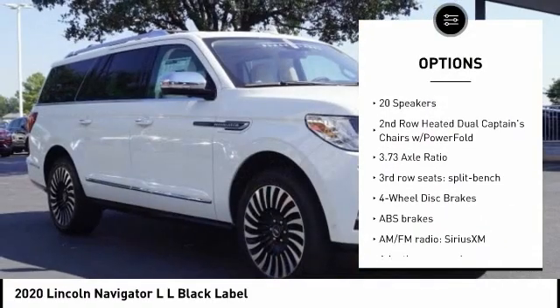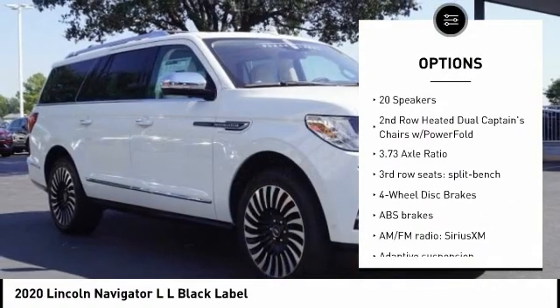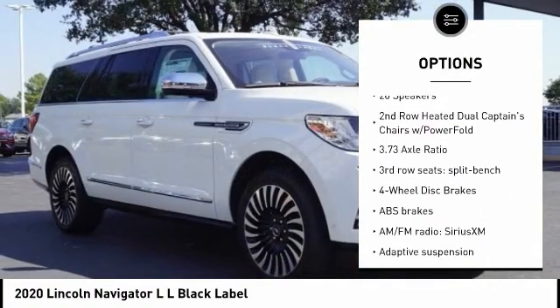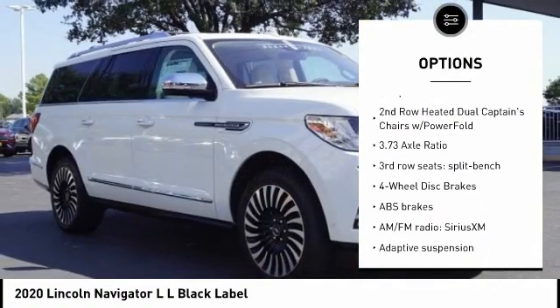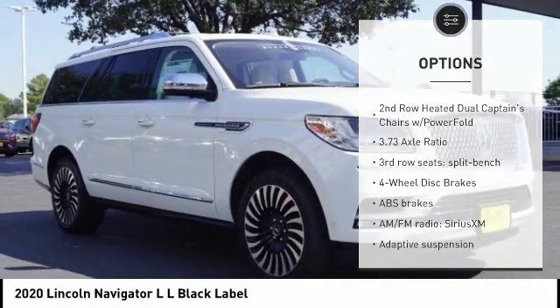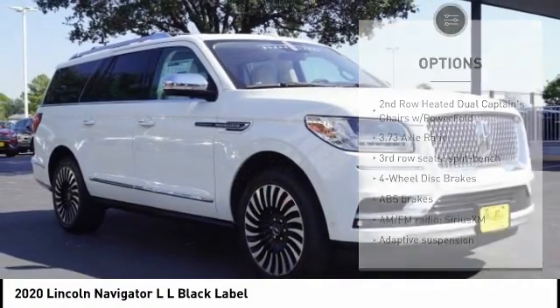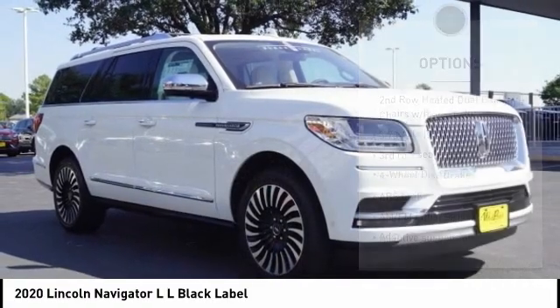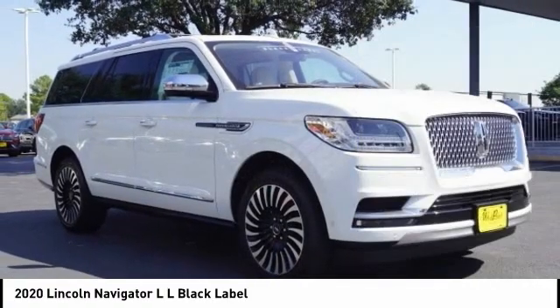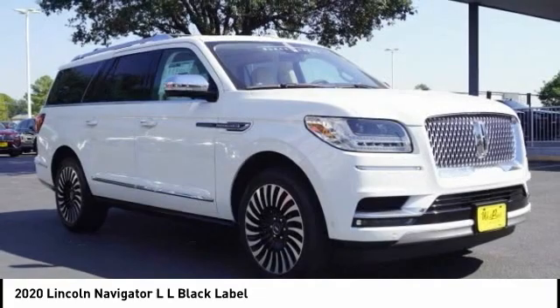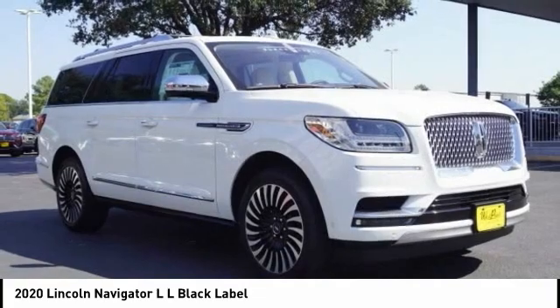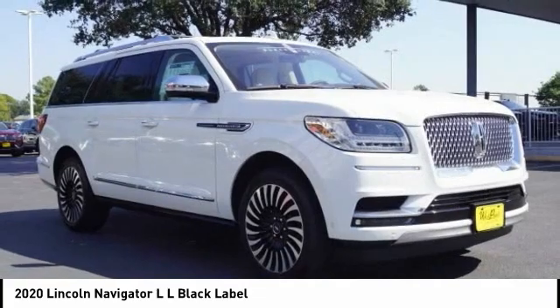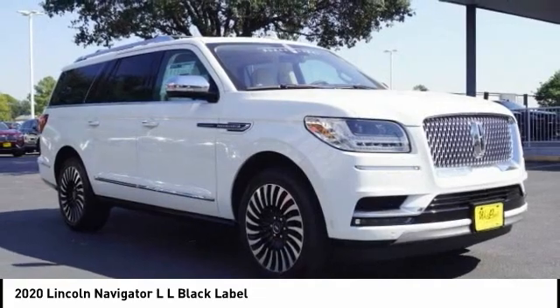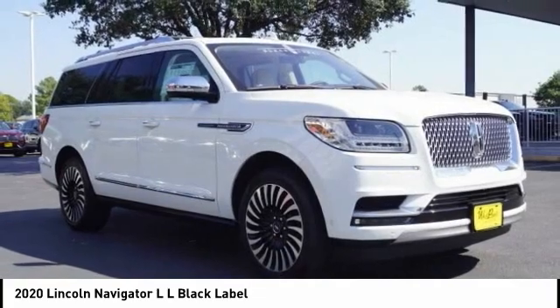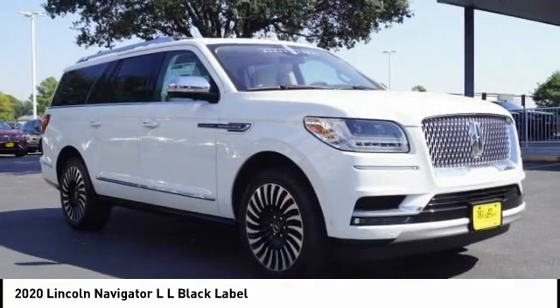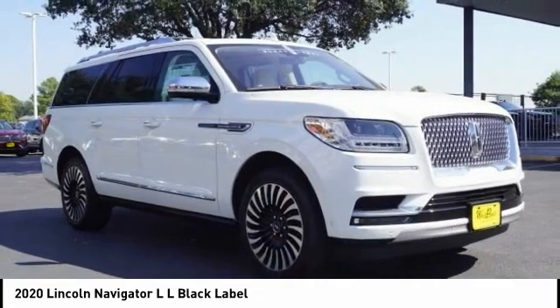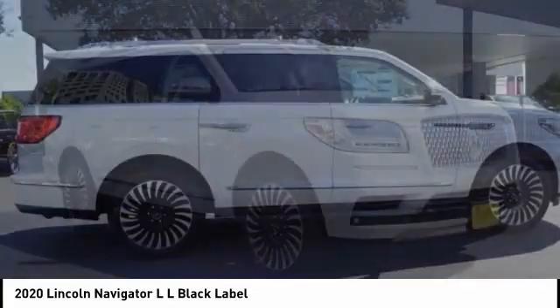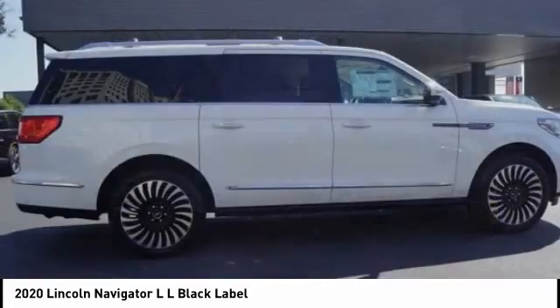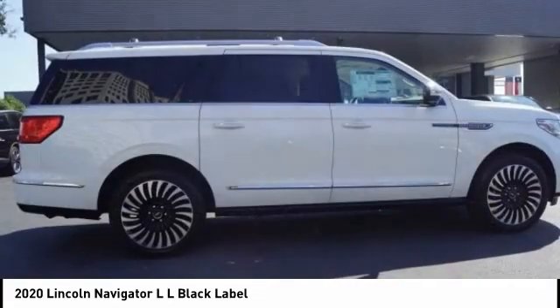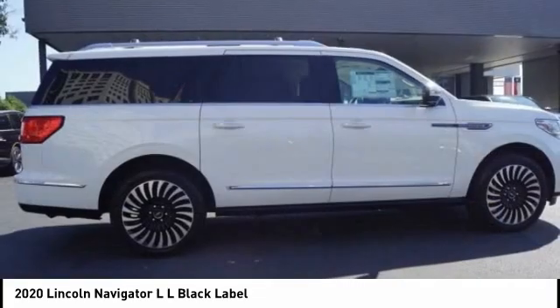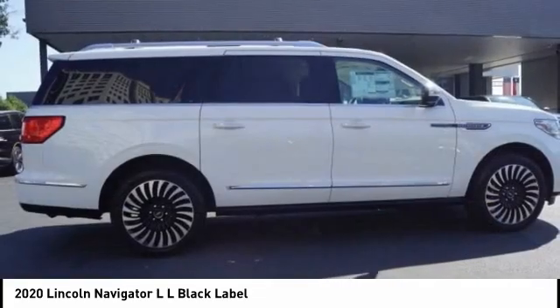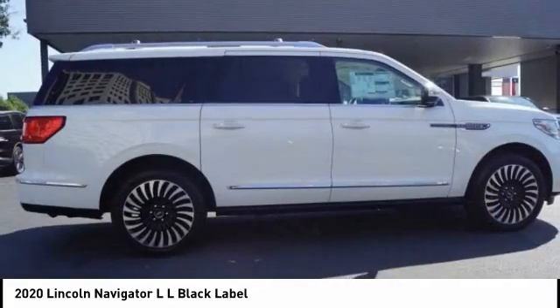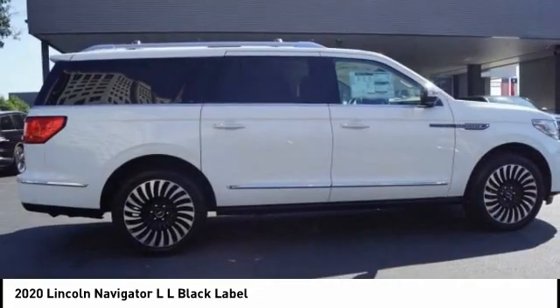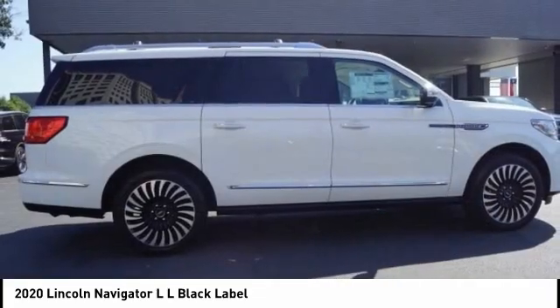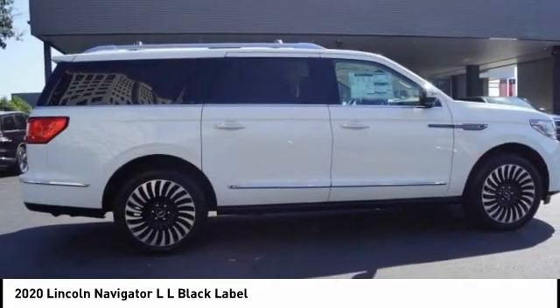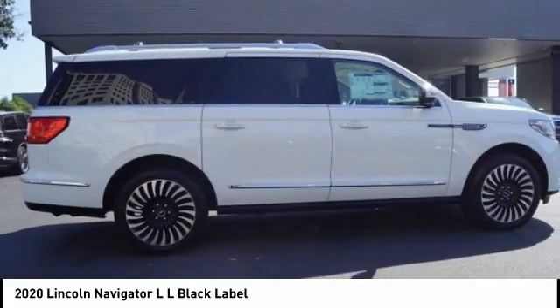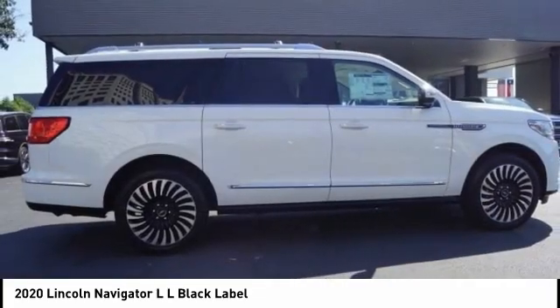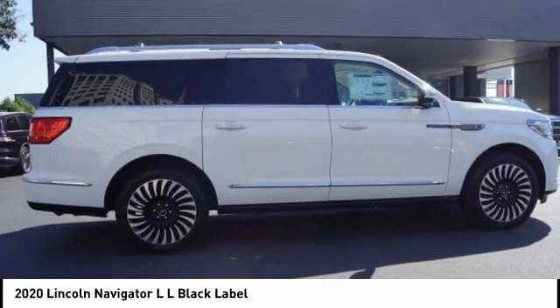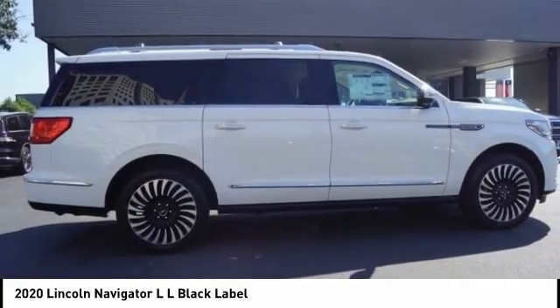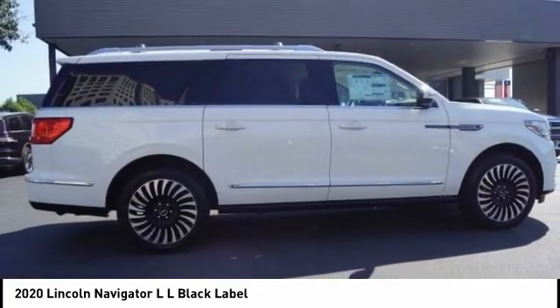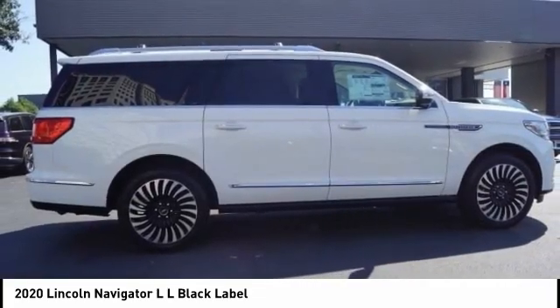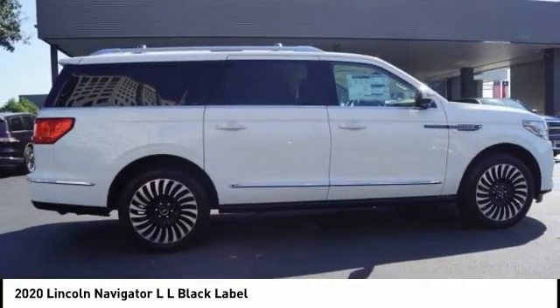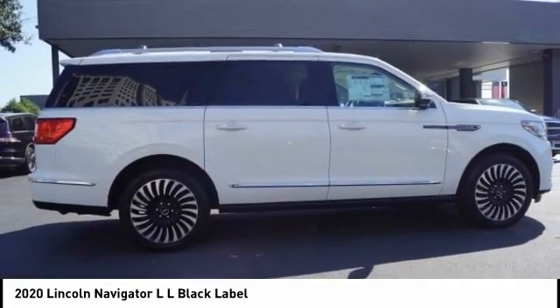Fog lights, four-wheel disc brakes, speed control, and rain-sensing wipers.